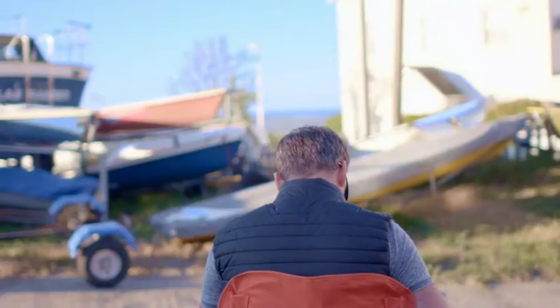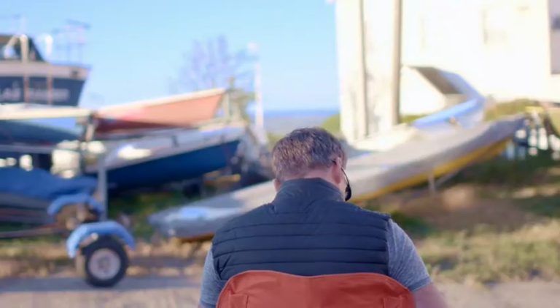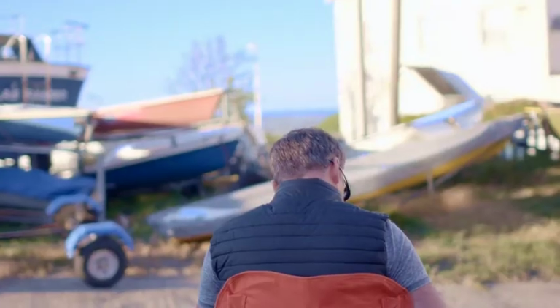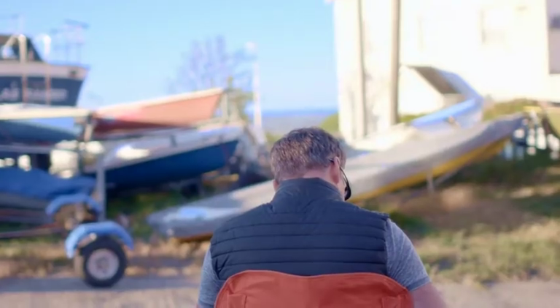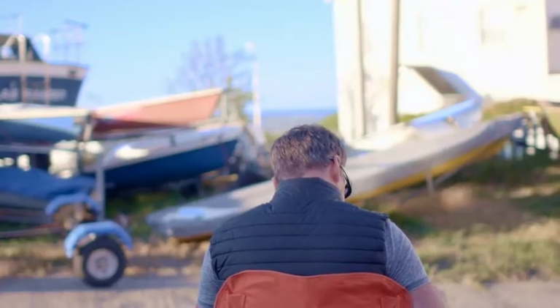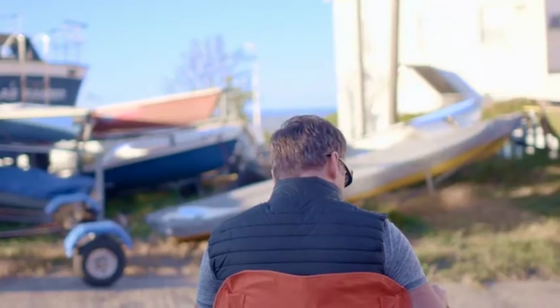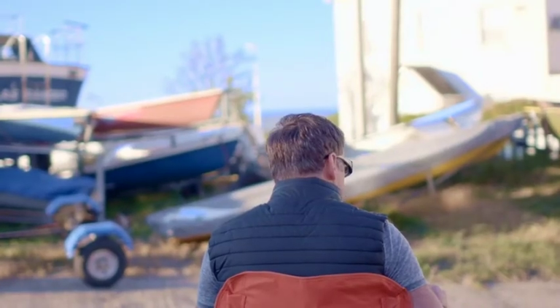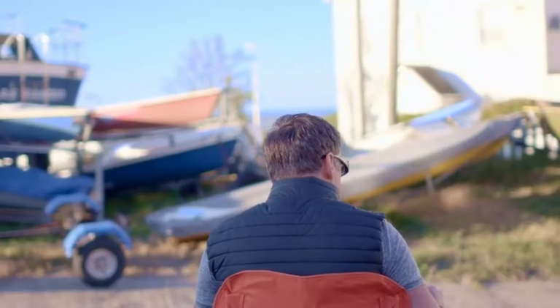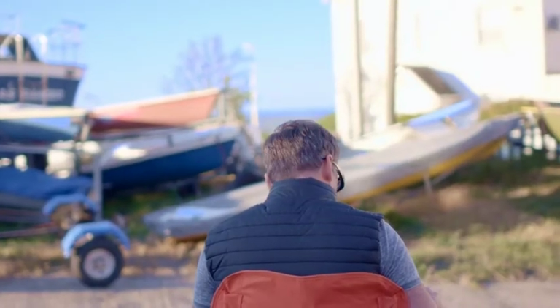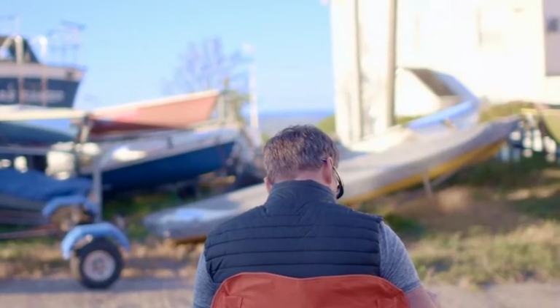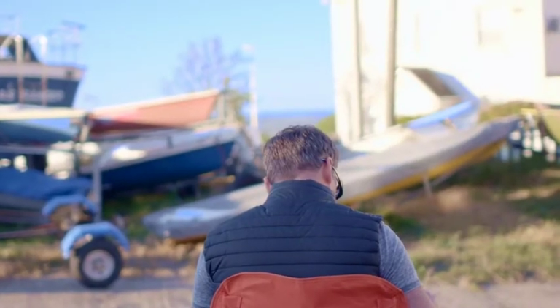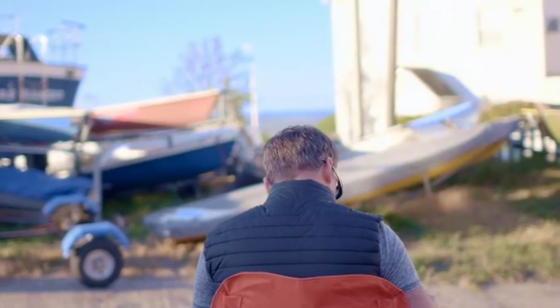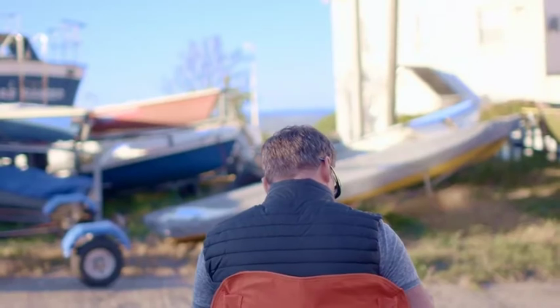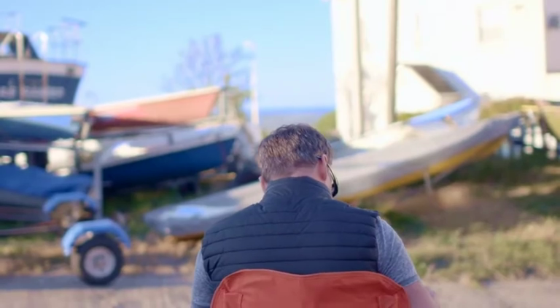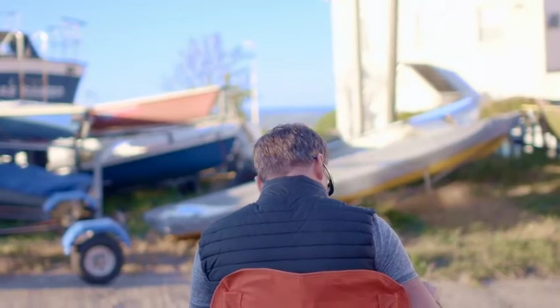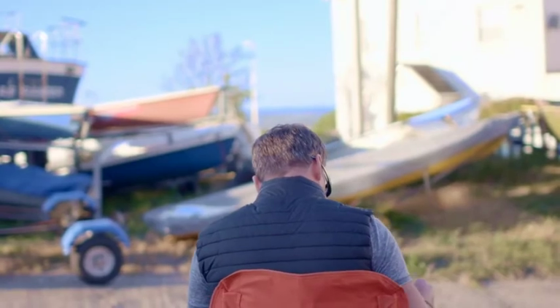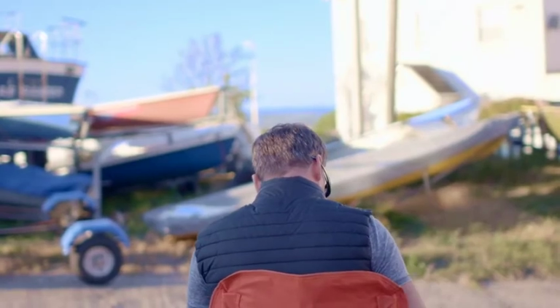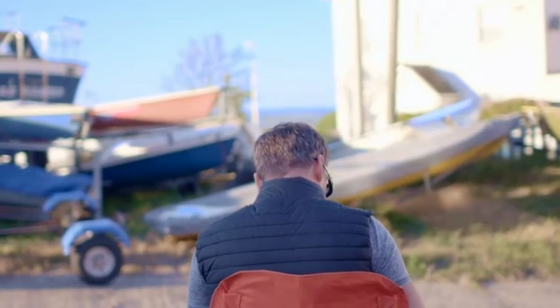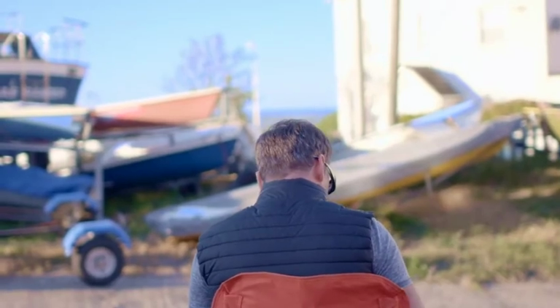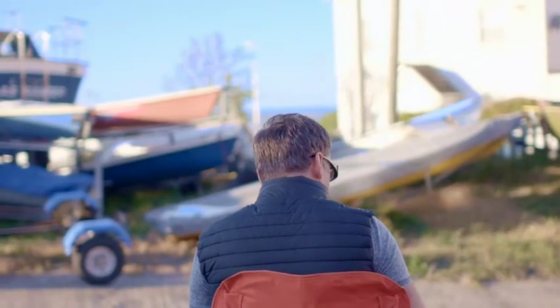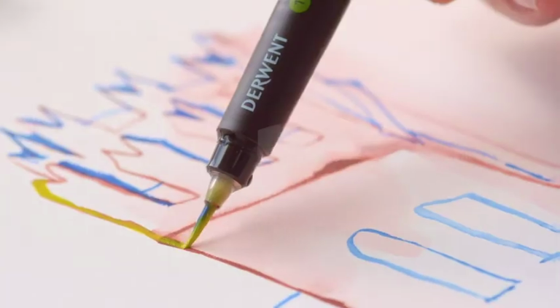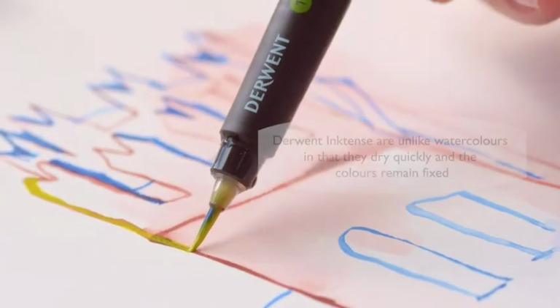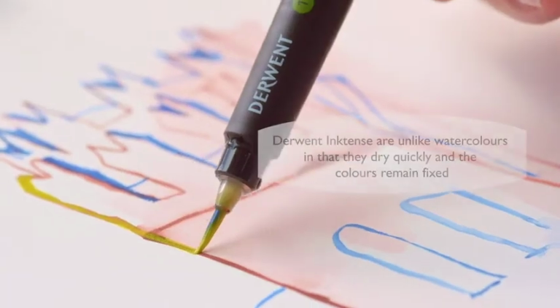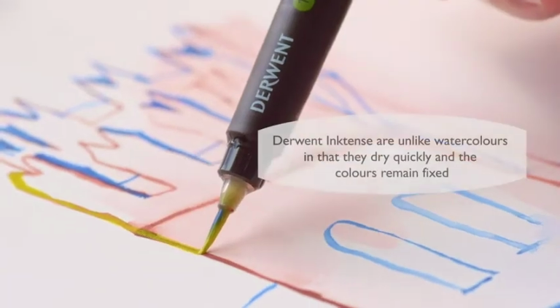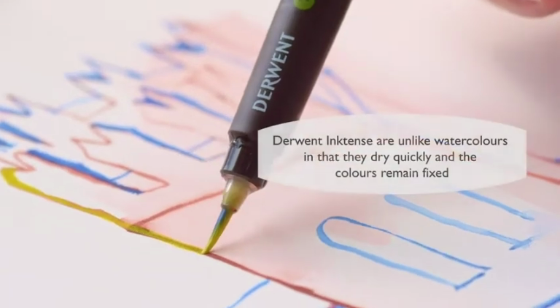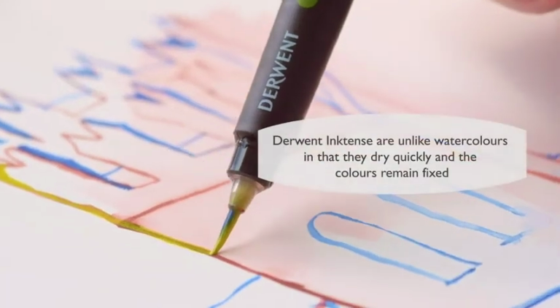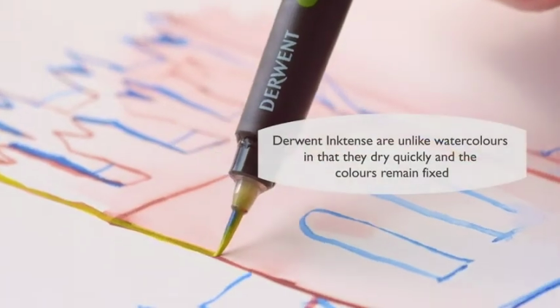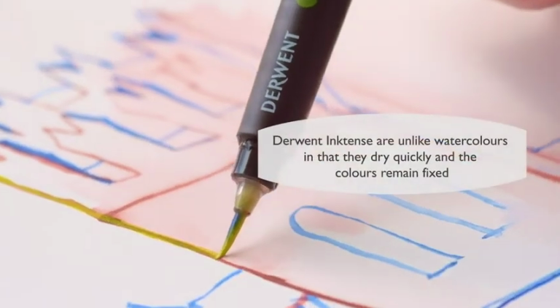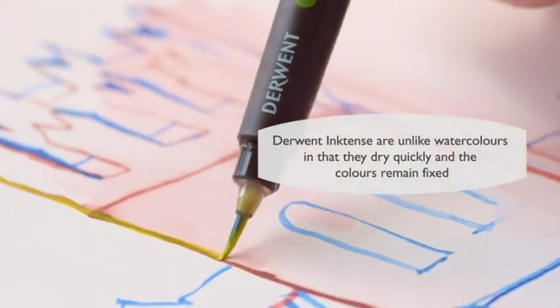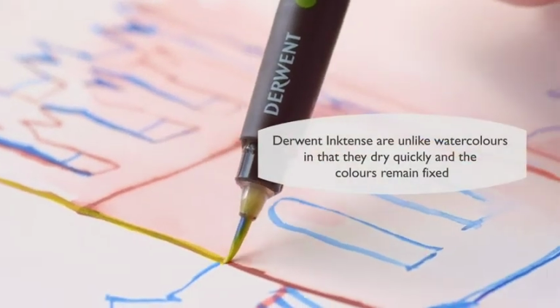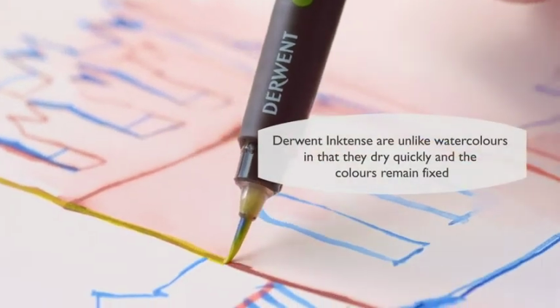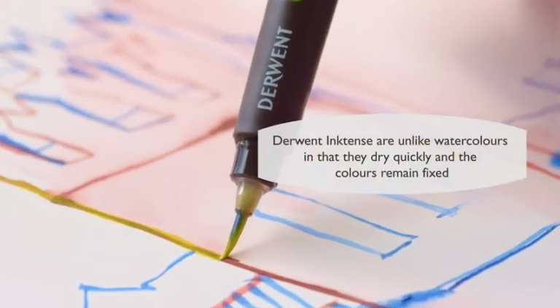Using these amazing brushes you just get these fantastic effects and you can draw with them.